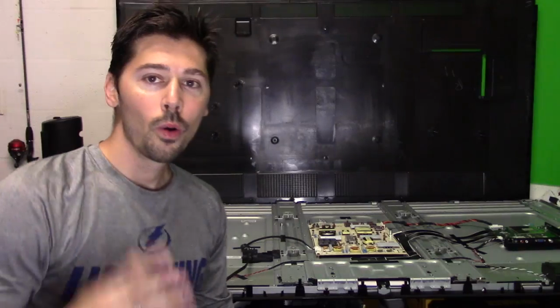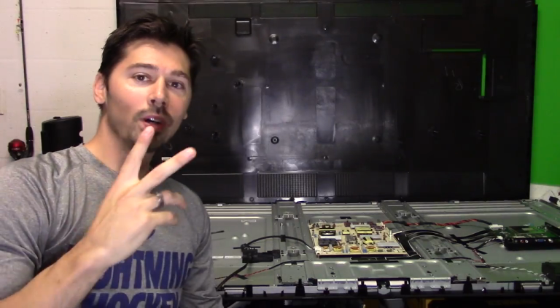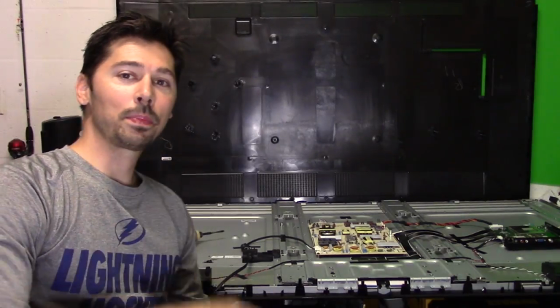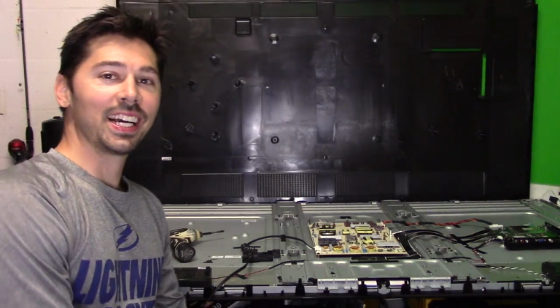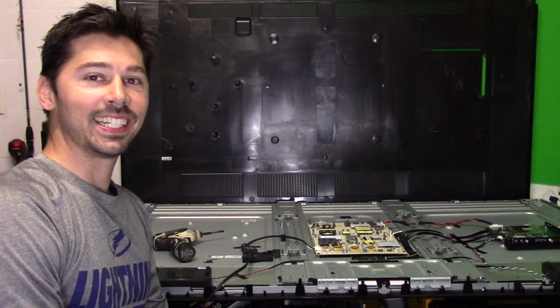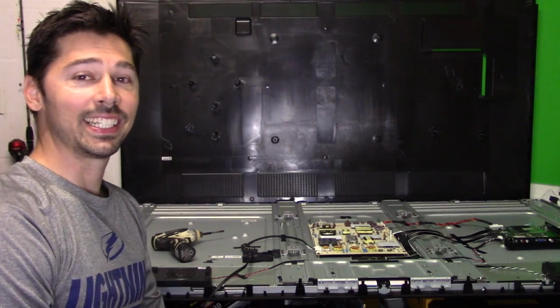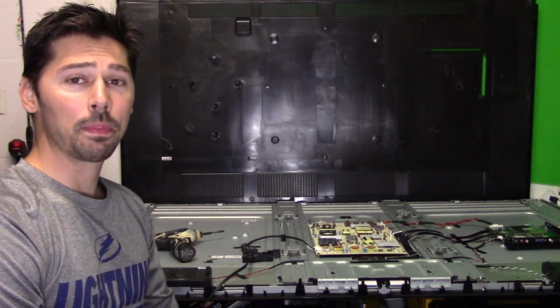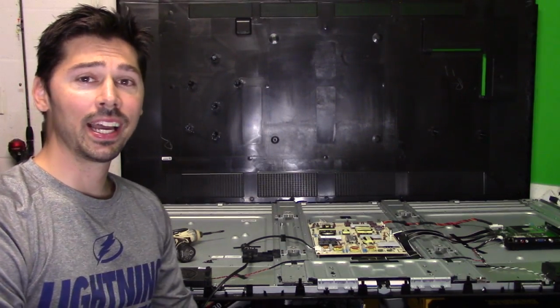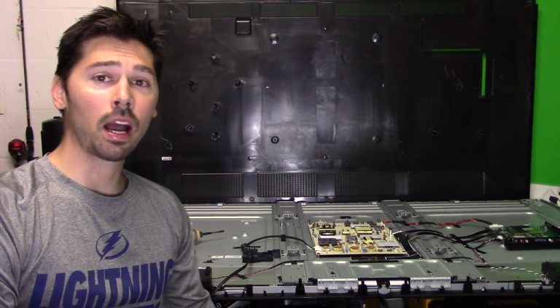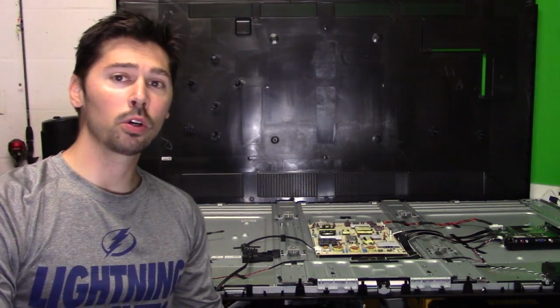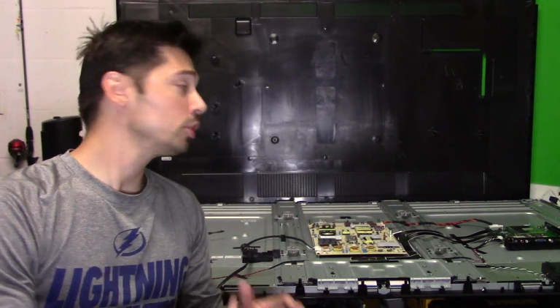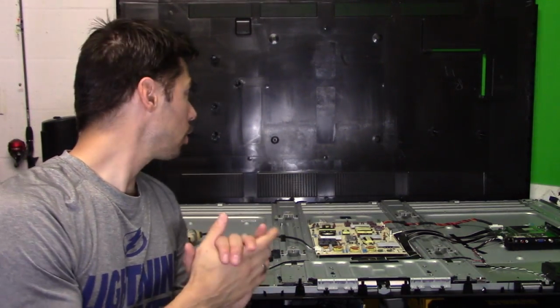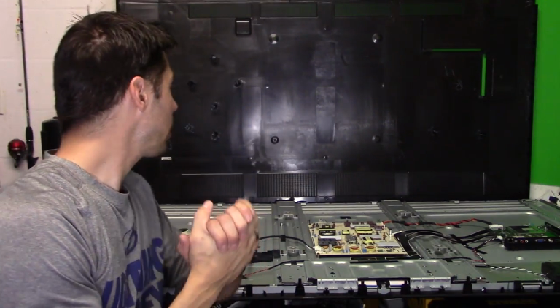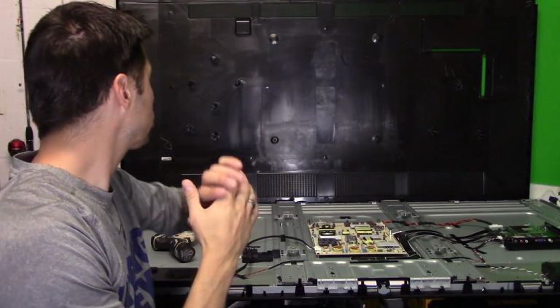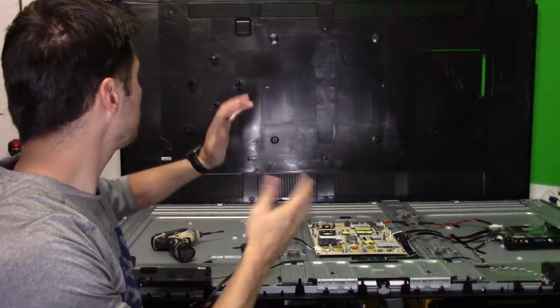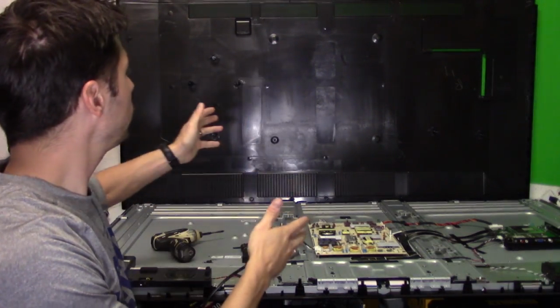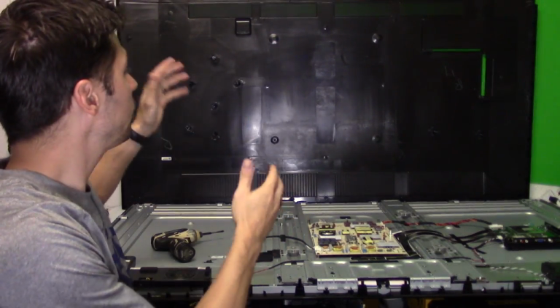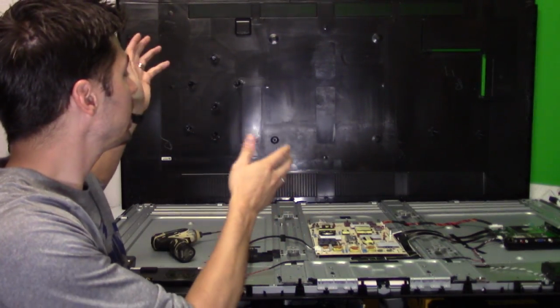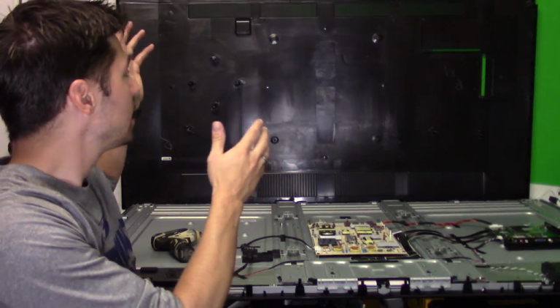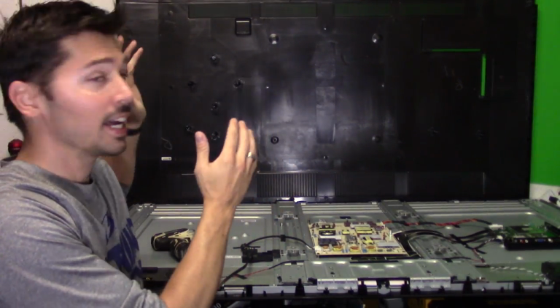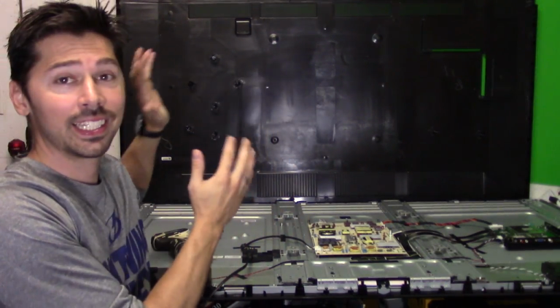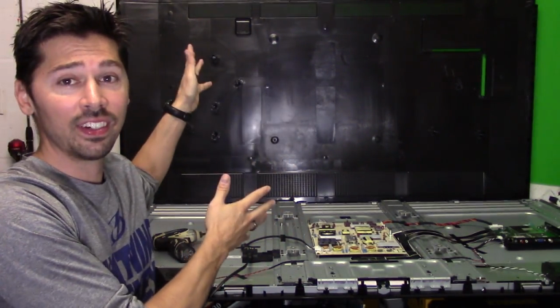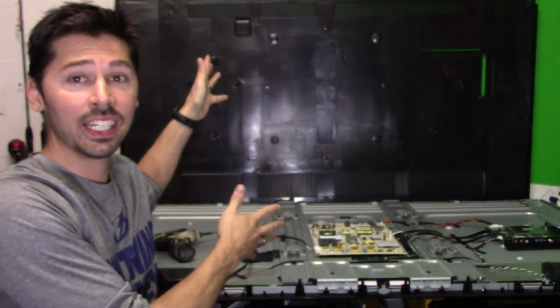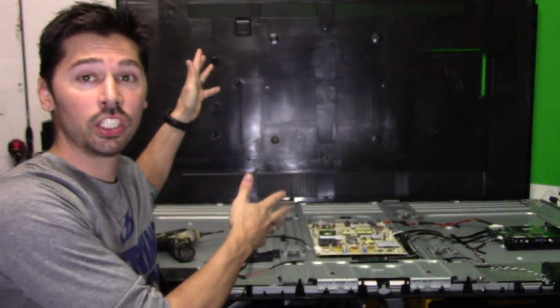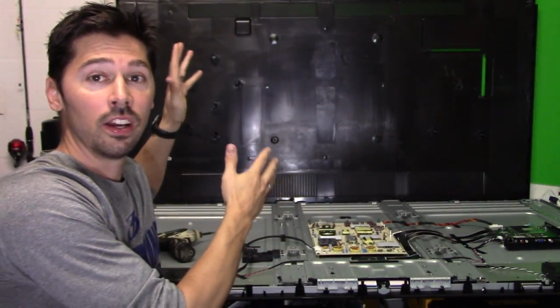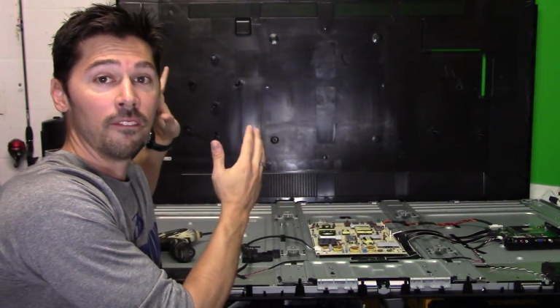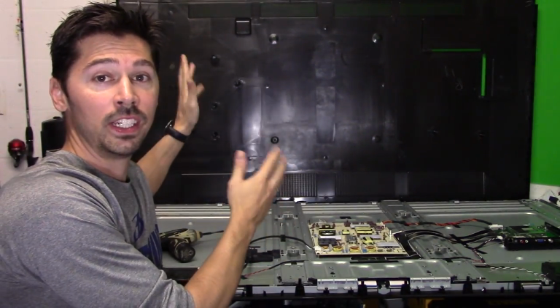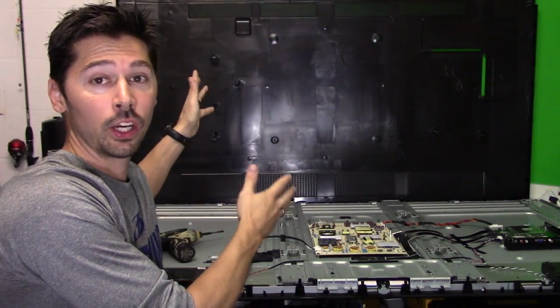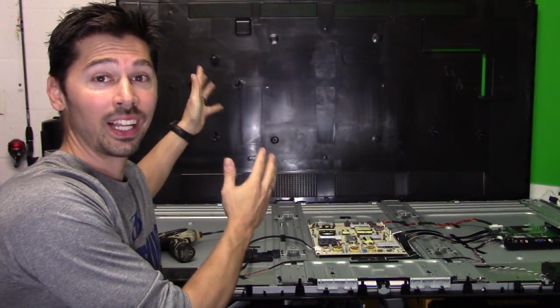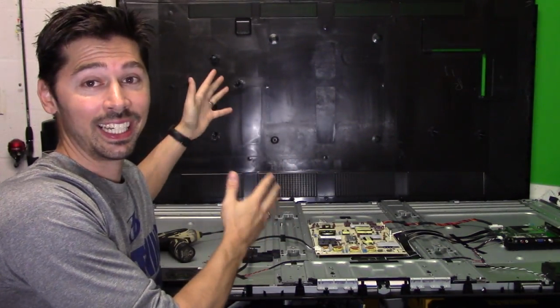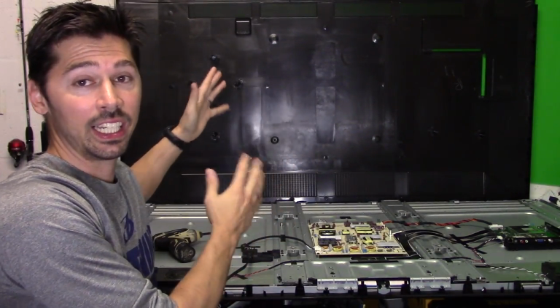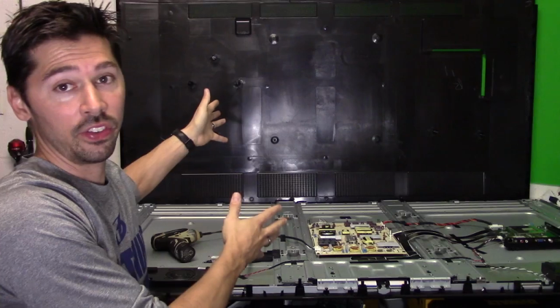What's up guys? This is Tampa Tech. I'm going to show you how to troubleshoot and fix a 70-inch Vizio LED TV.